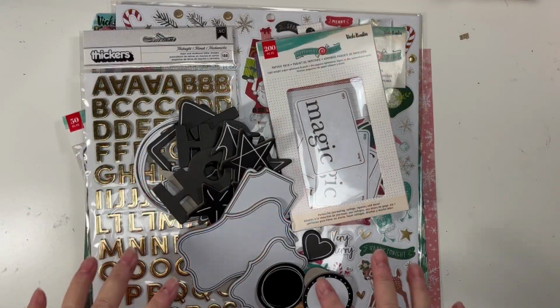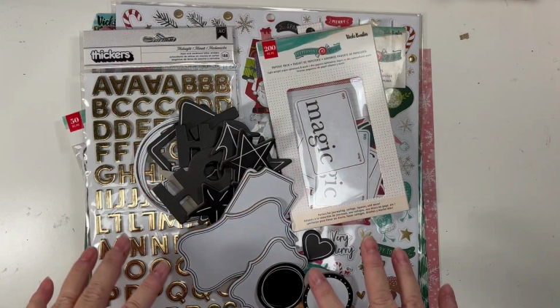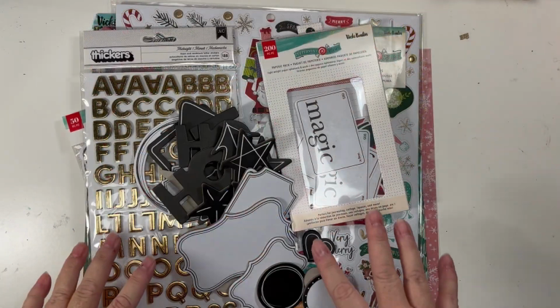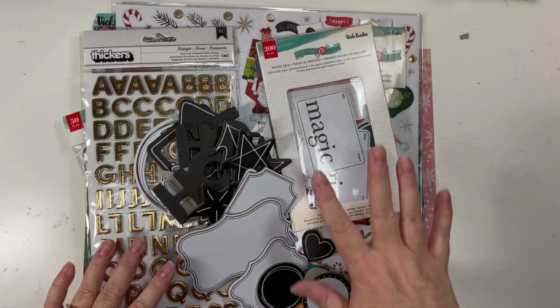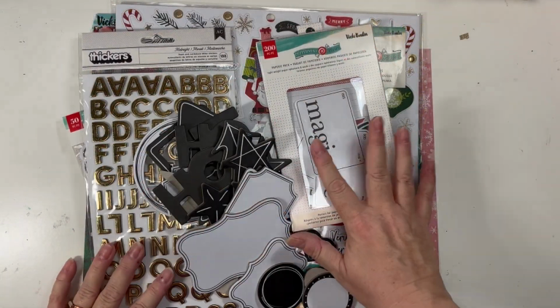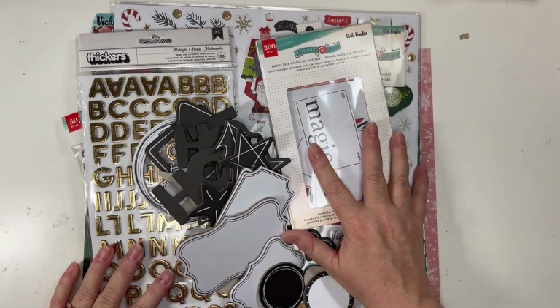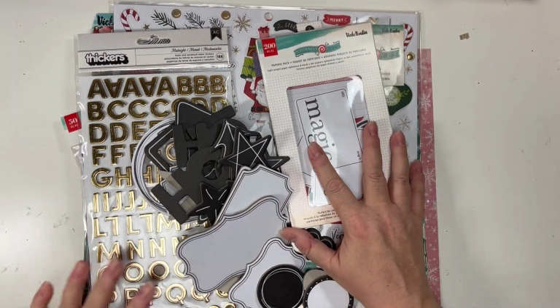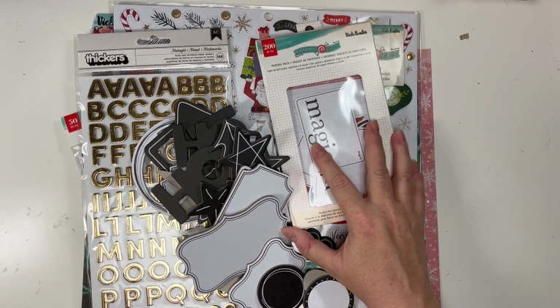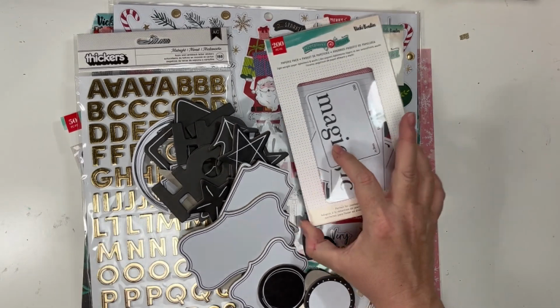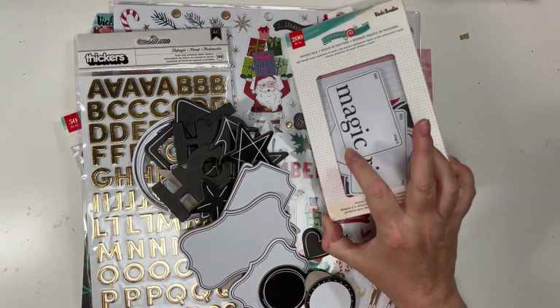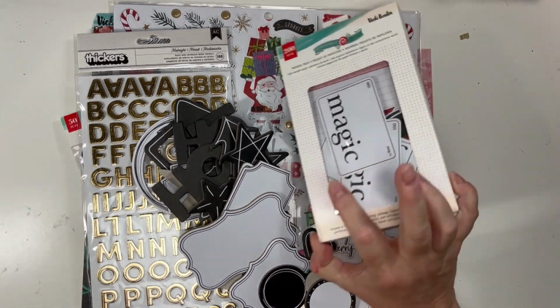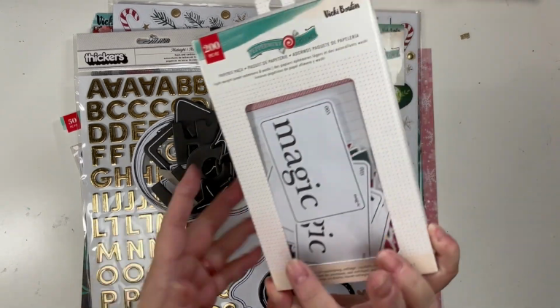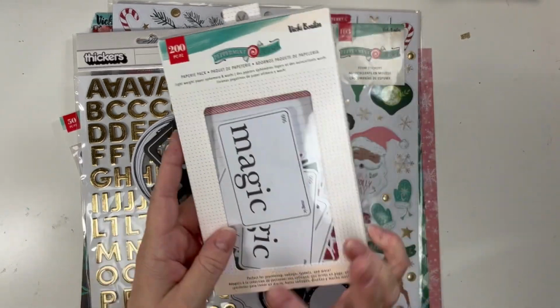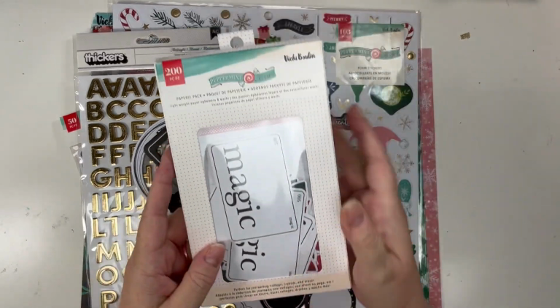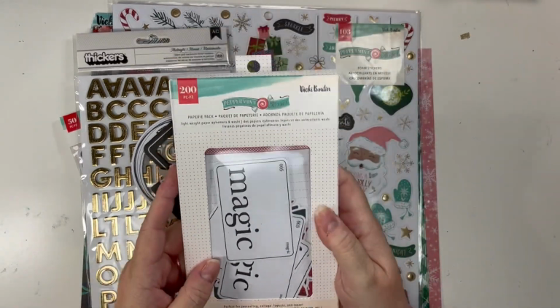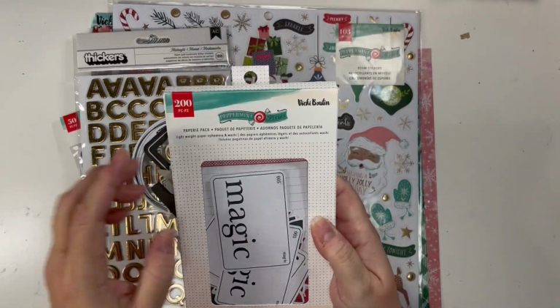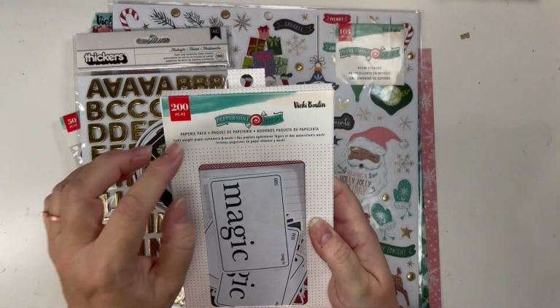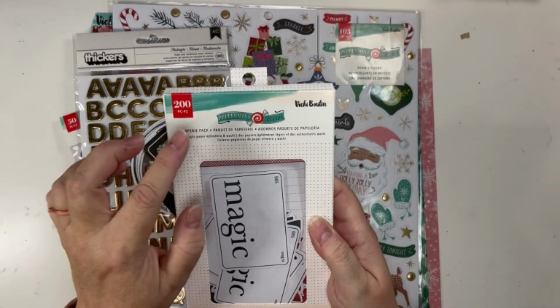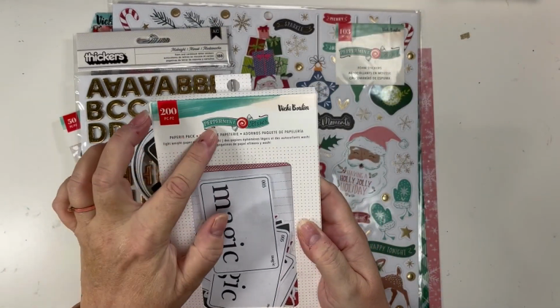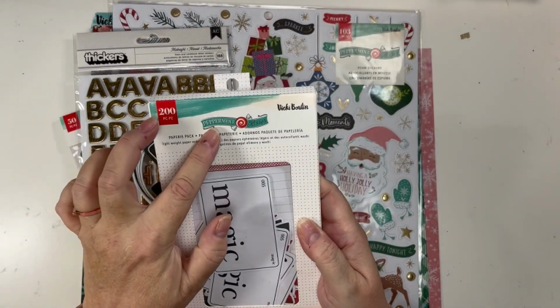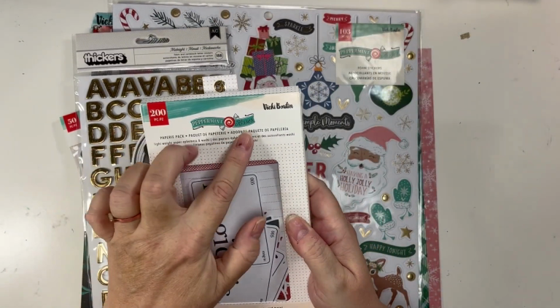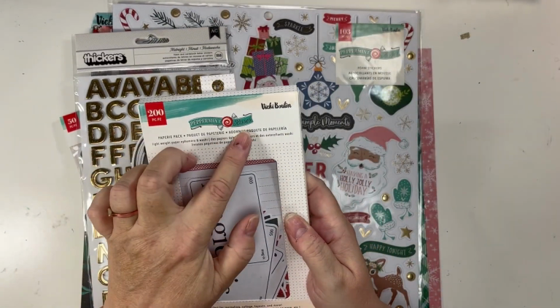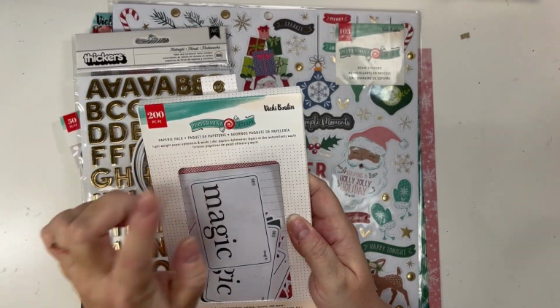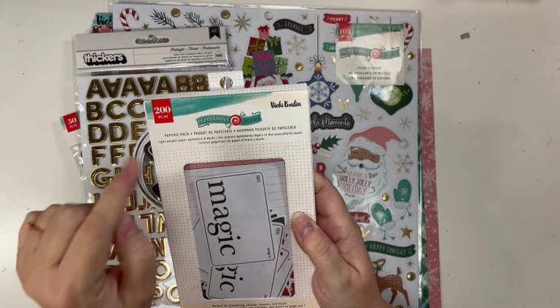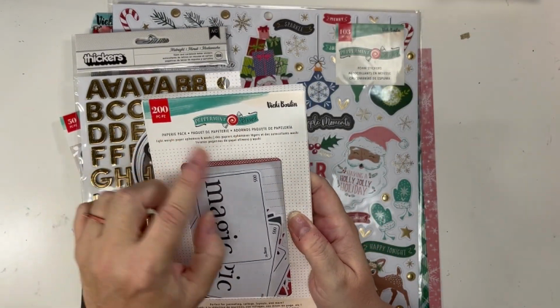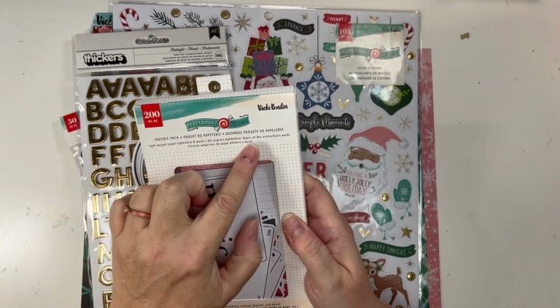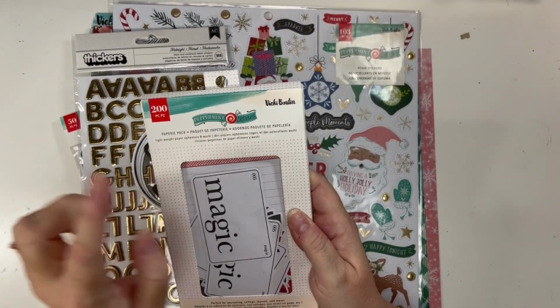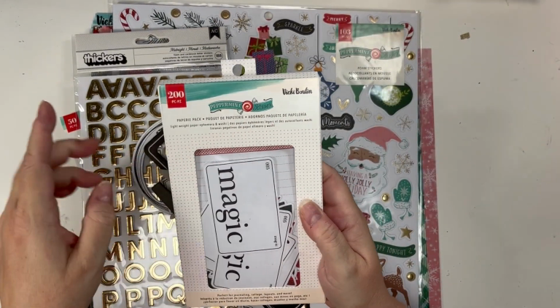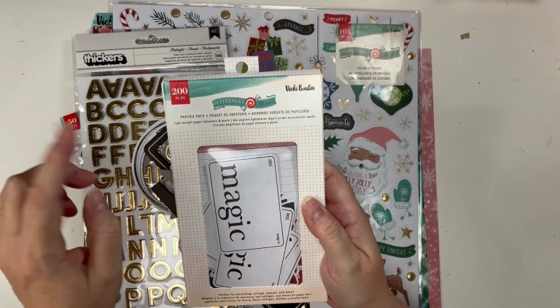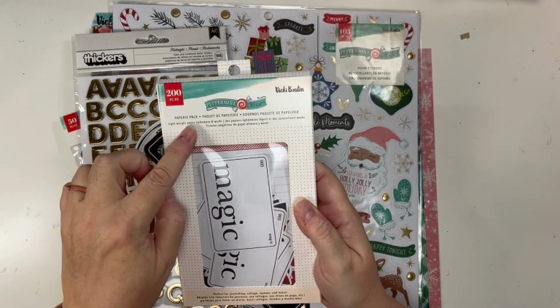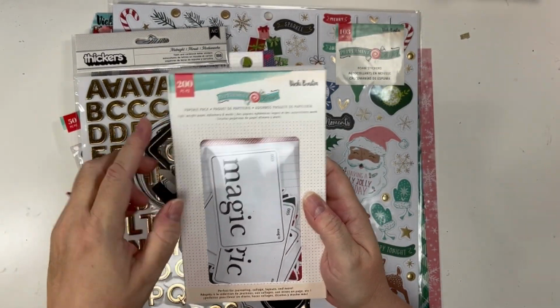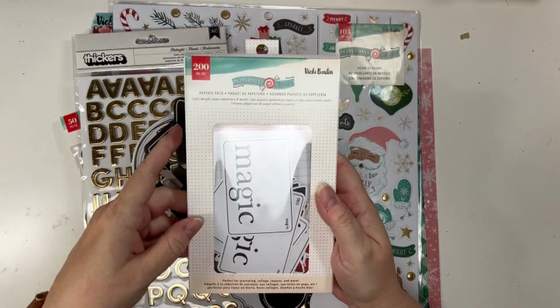Okay, so this is the Vicki Booten — Peppermint Kisses. So I got the papery pack.